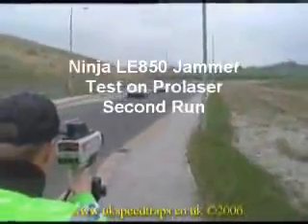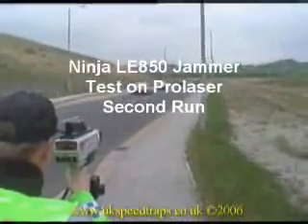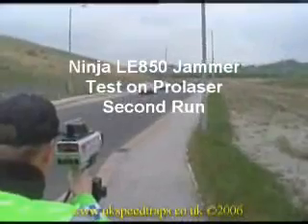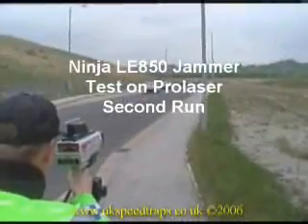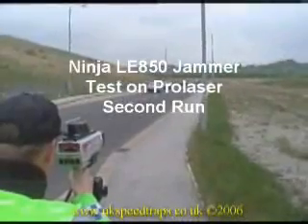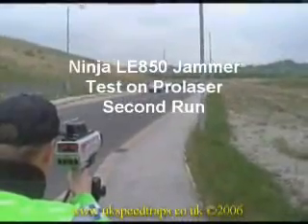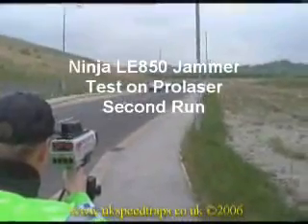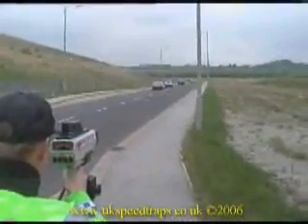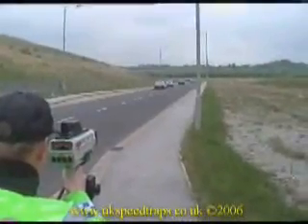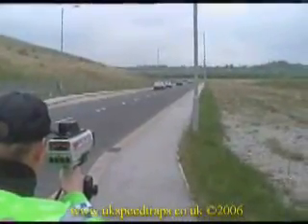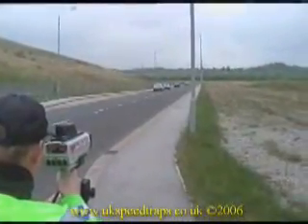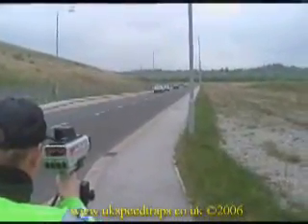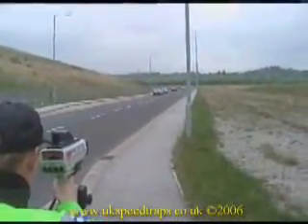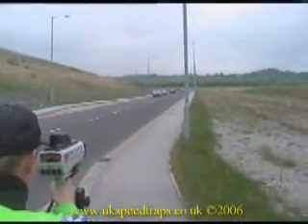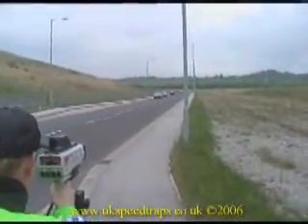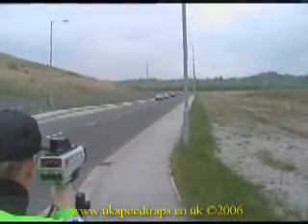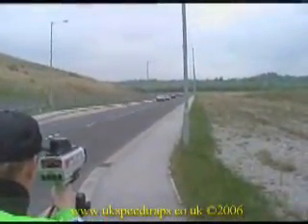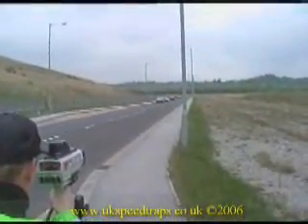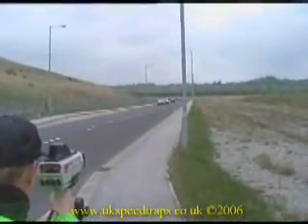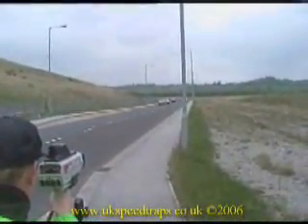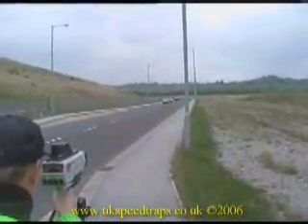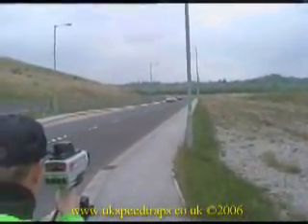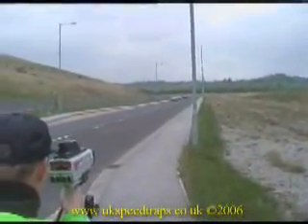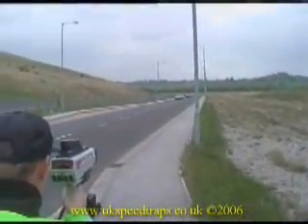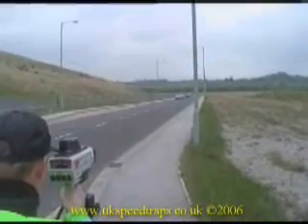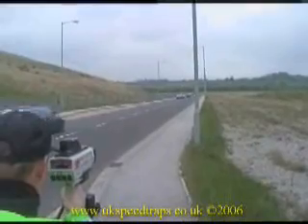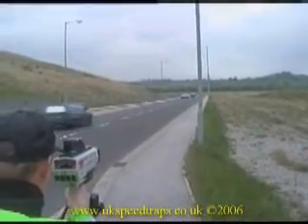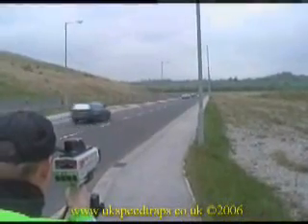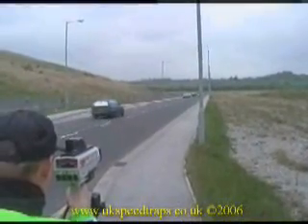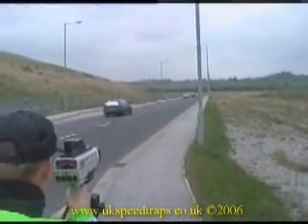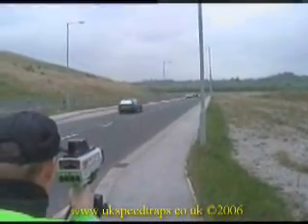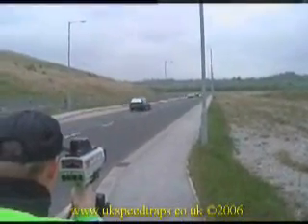The second series of runs were actually controlled by the police officers themselves, as confirmation that the results were genuine.